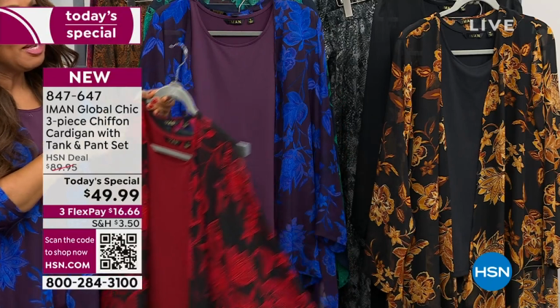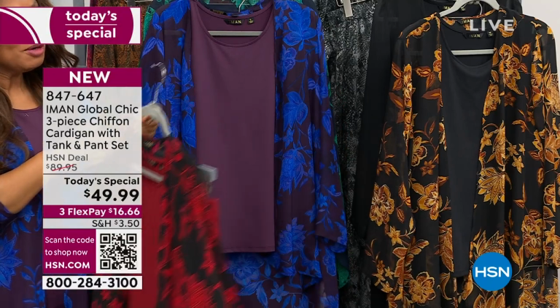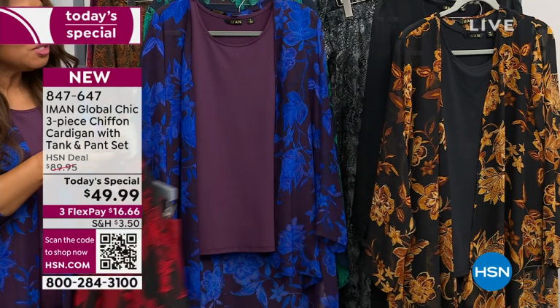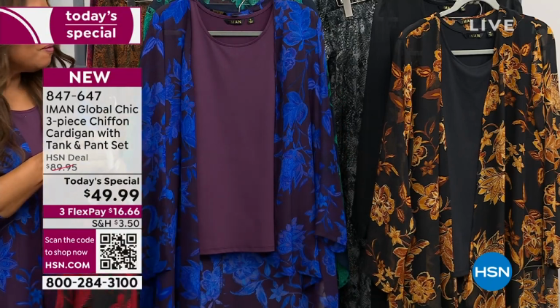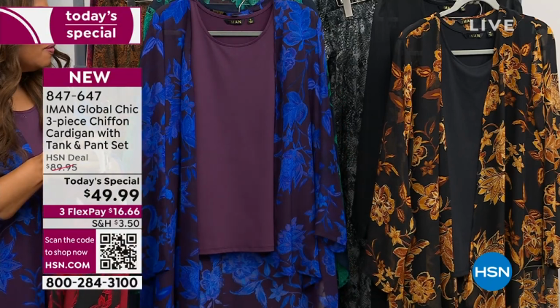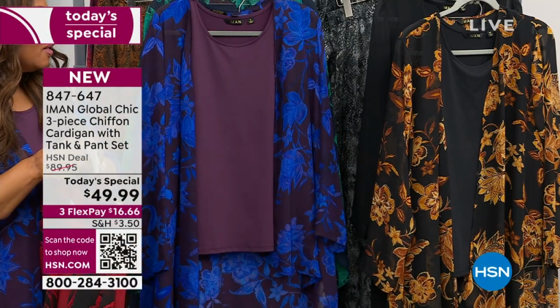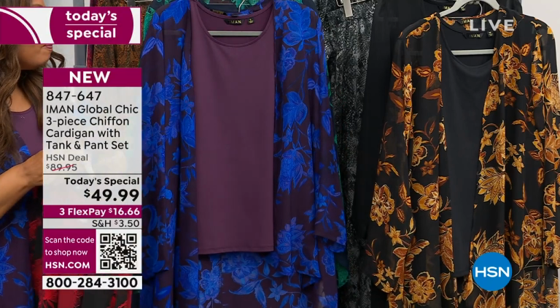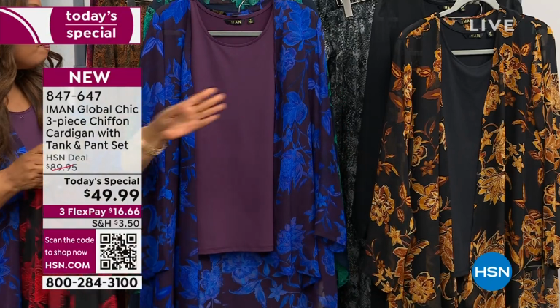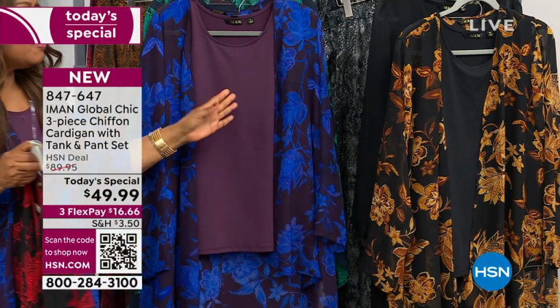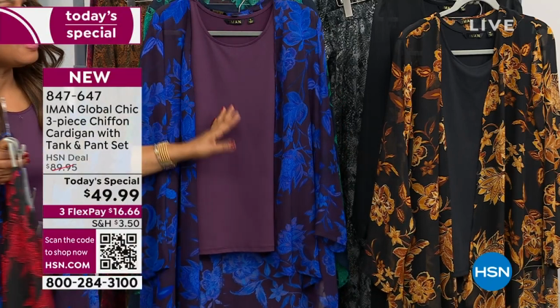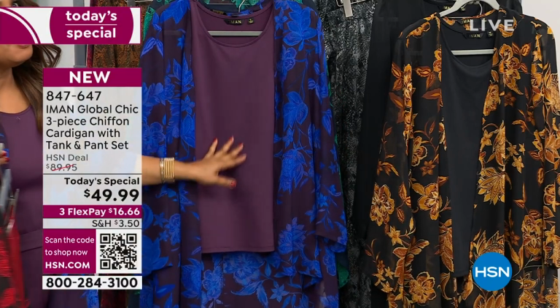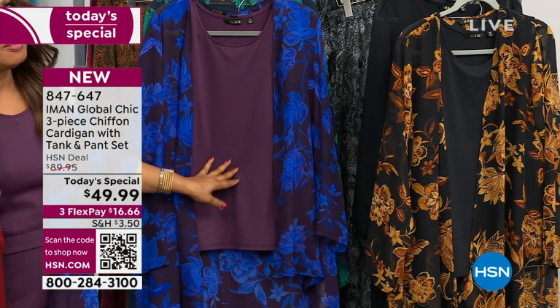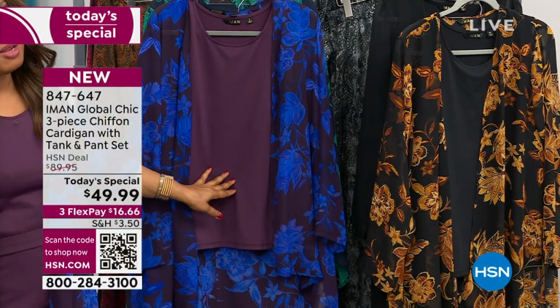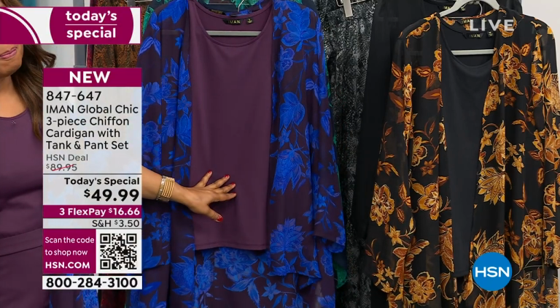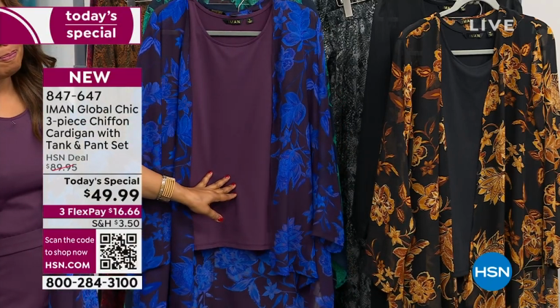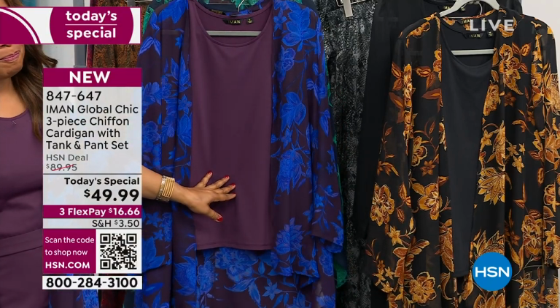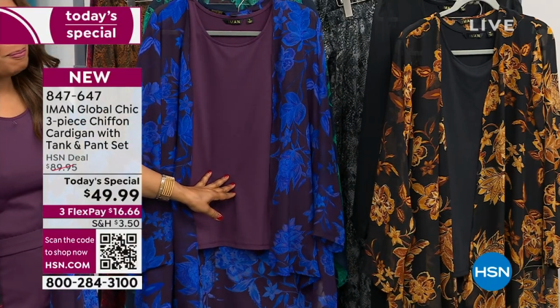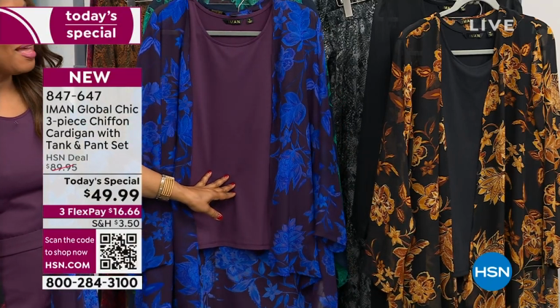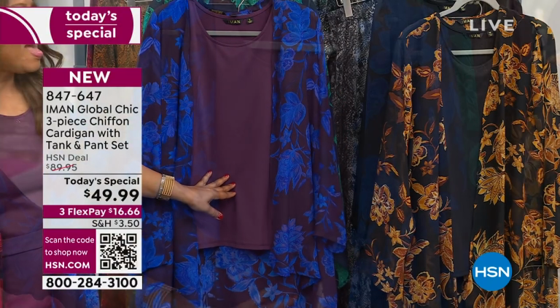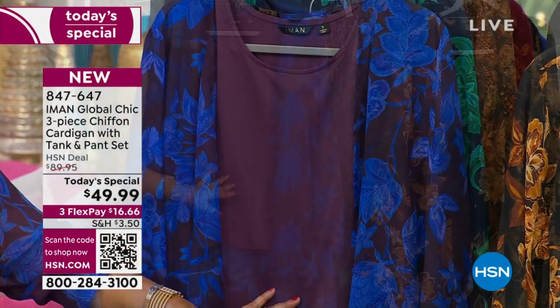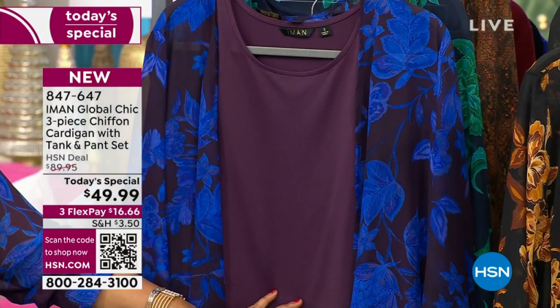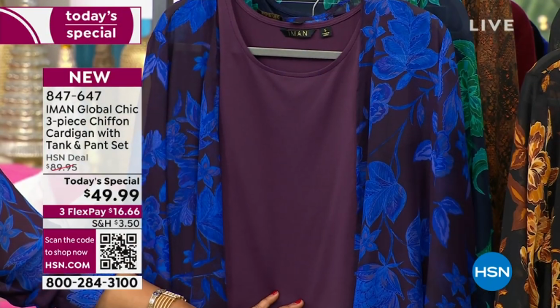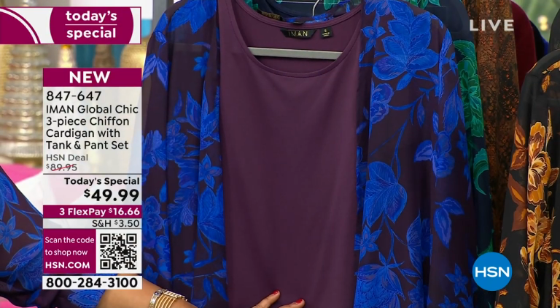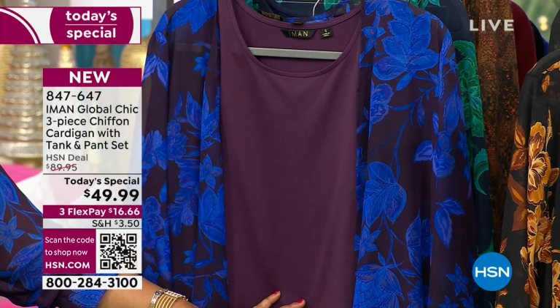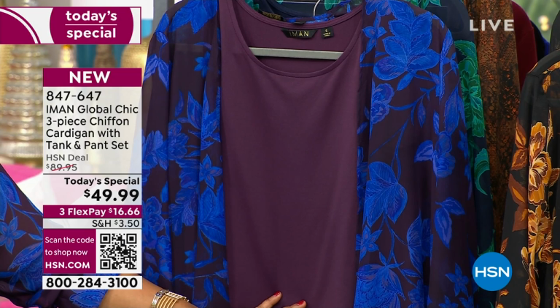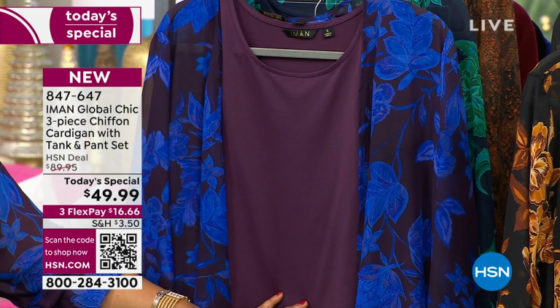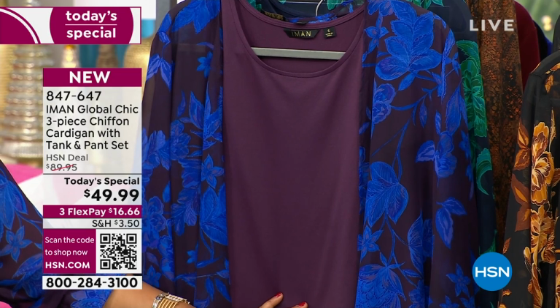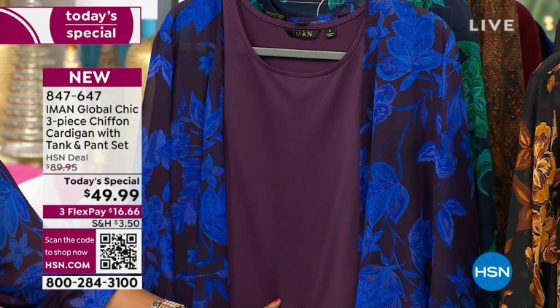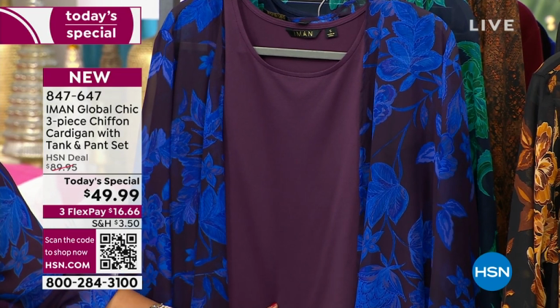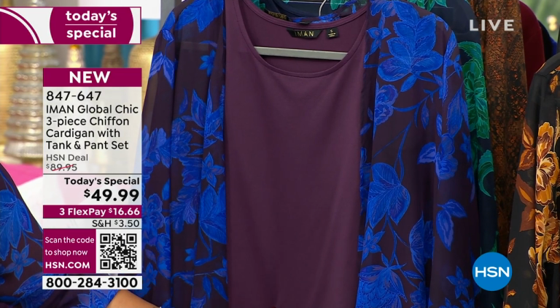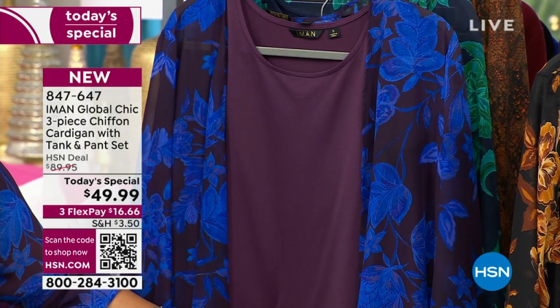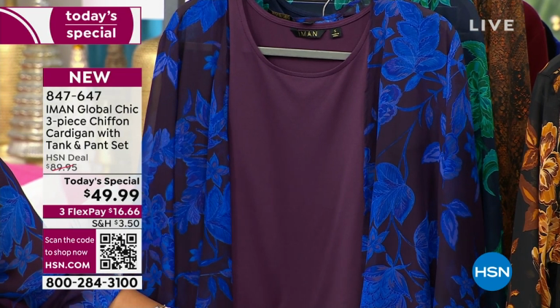My personal favorite is definitely the plum. How beautiful. How are you?